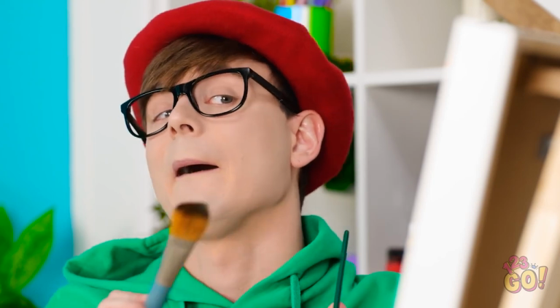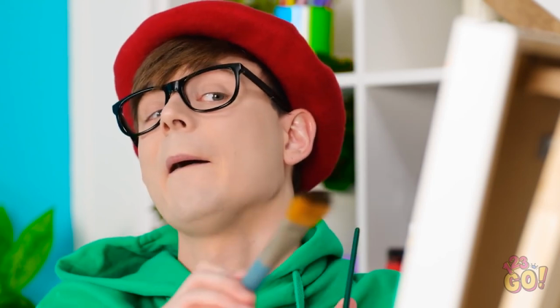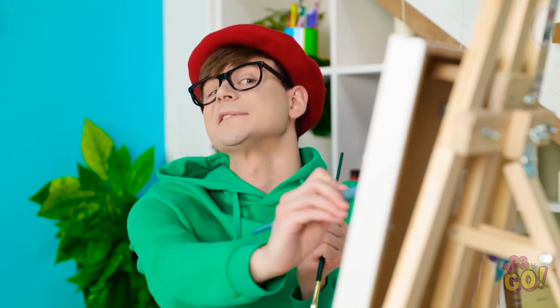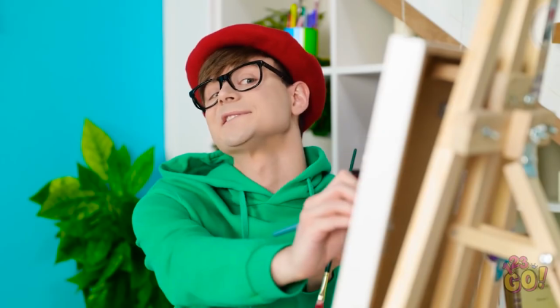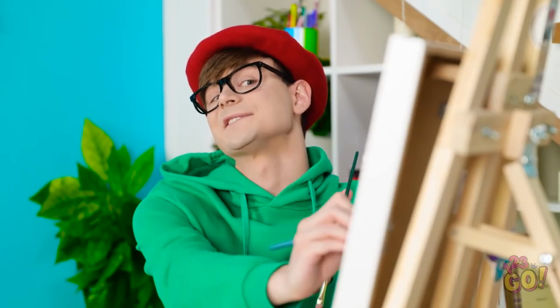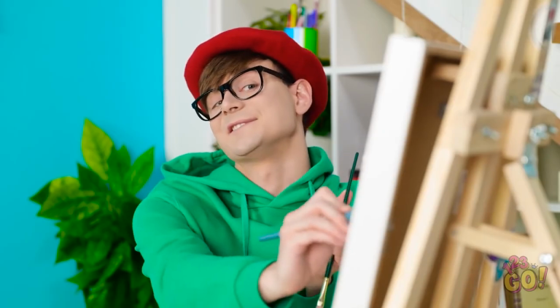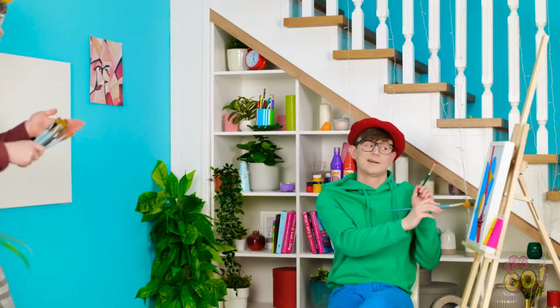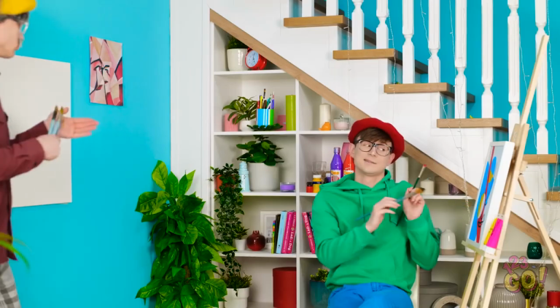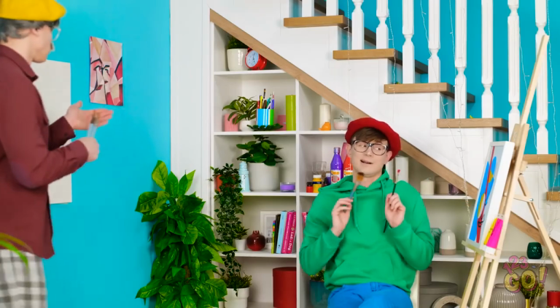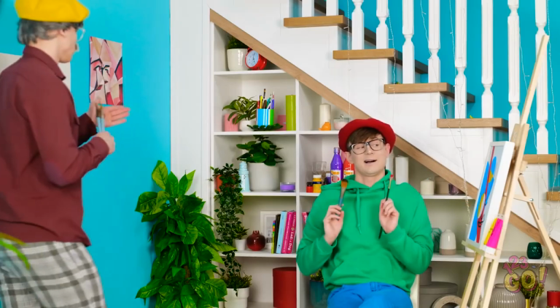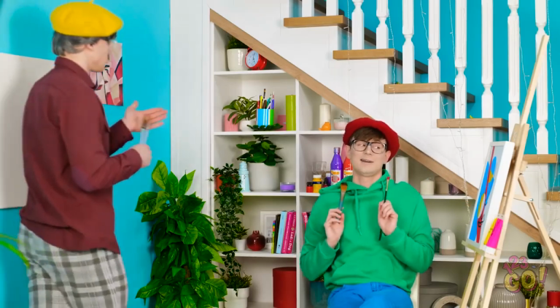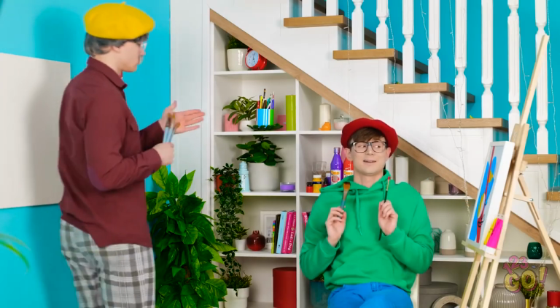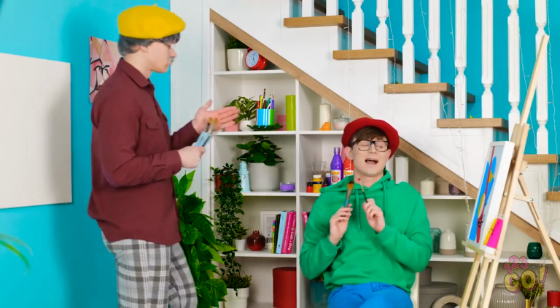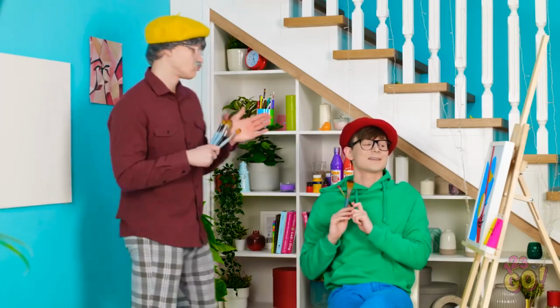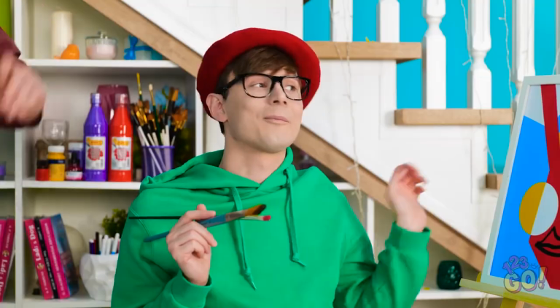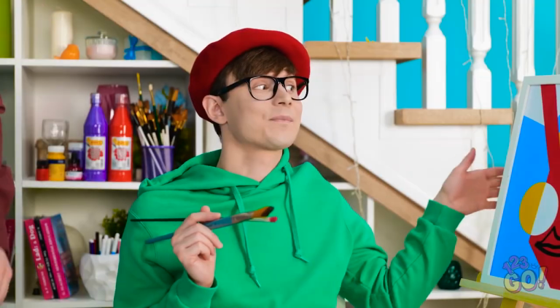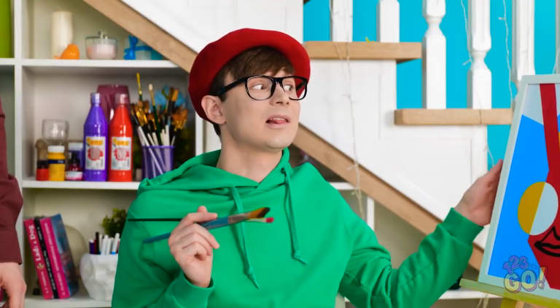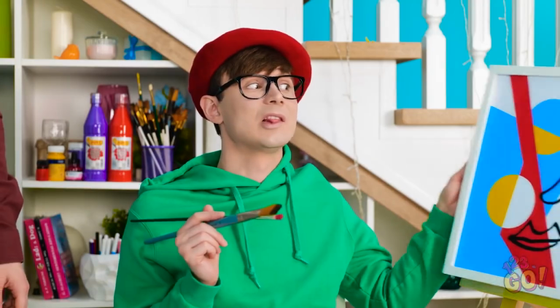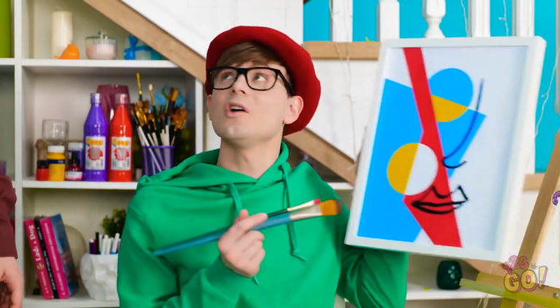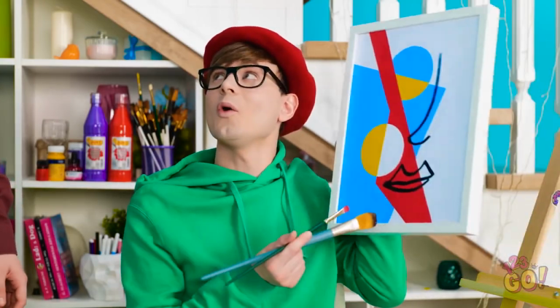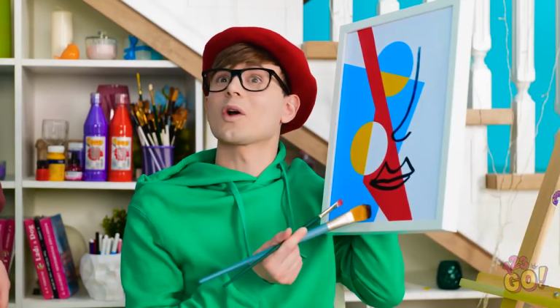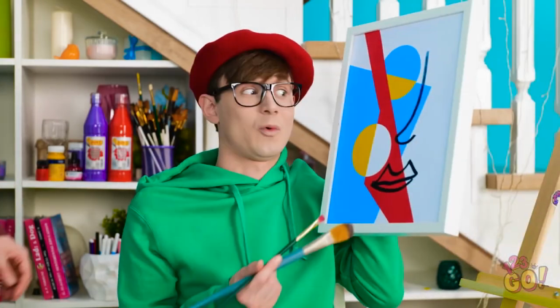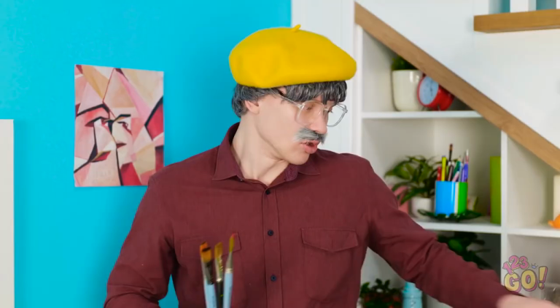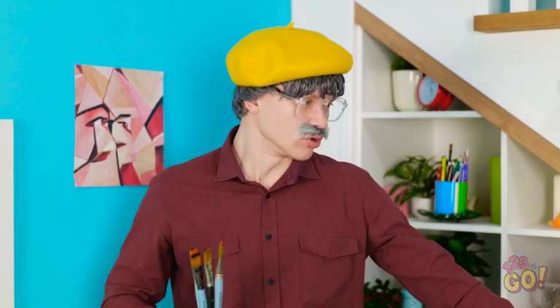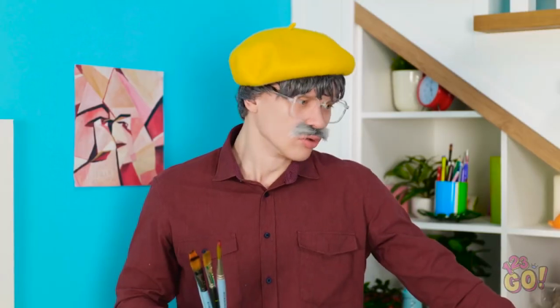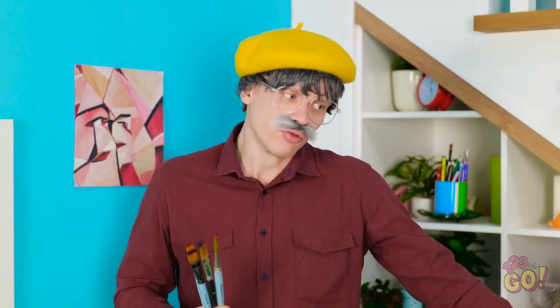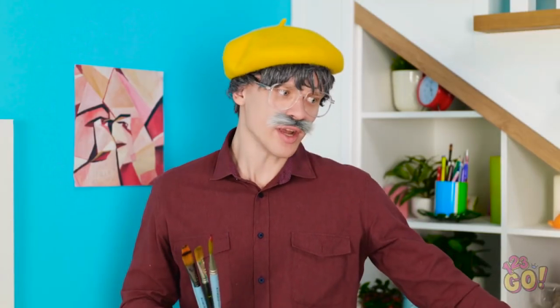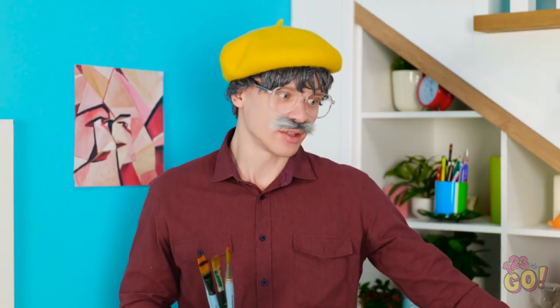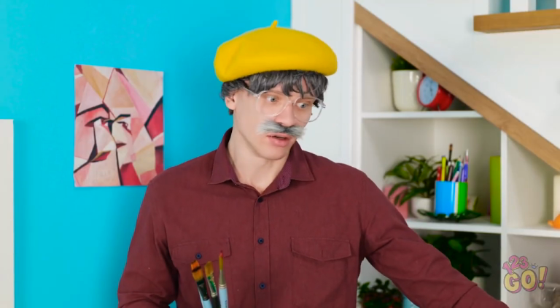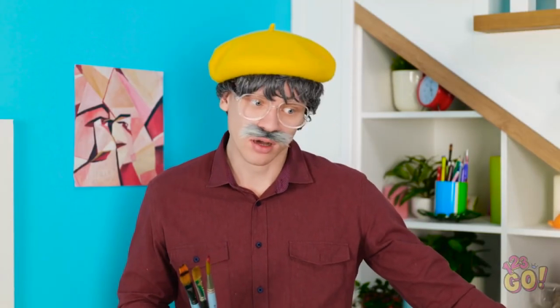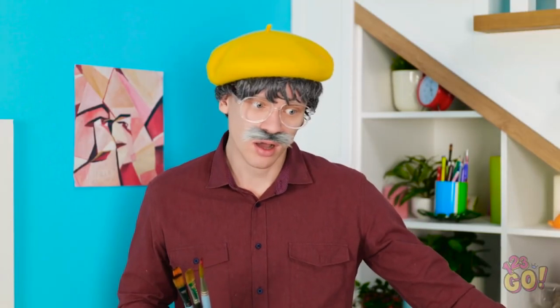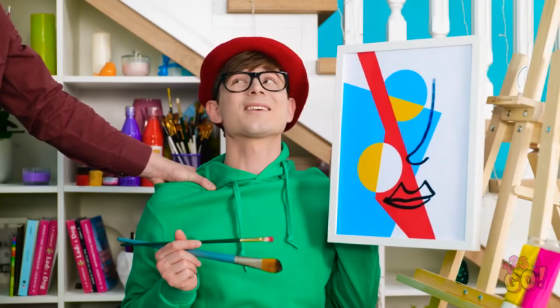Let's see. That's the right perspective, I think. Hey, grandpa. What do you think of my painting? Great job. Good use of color.